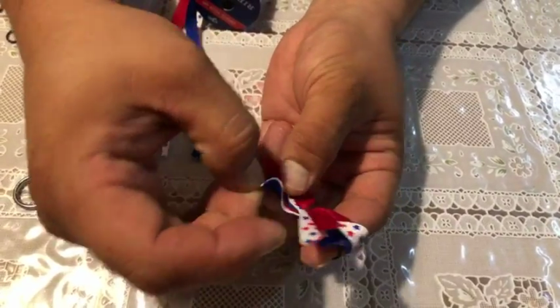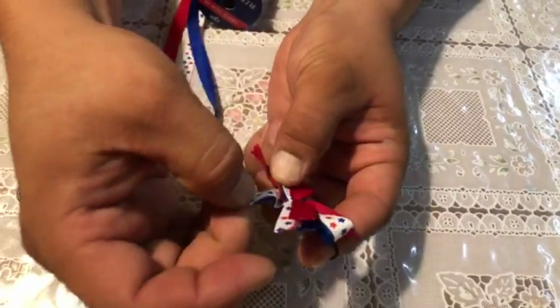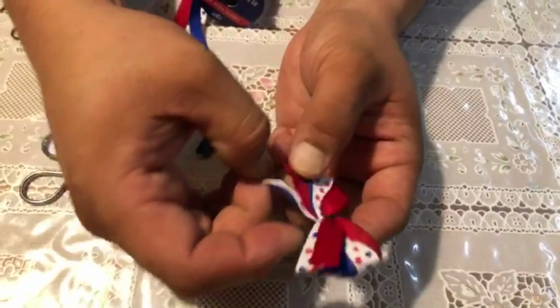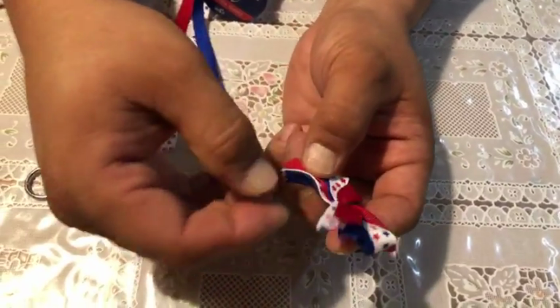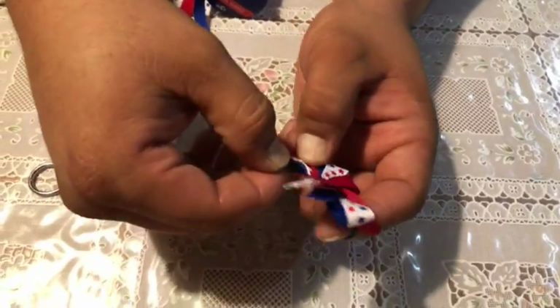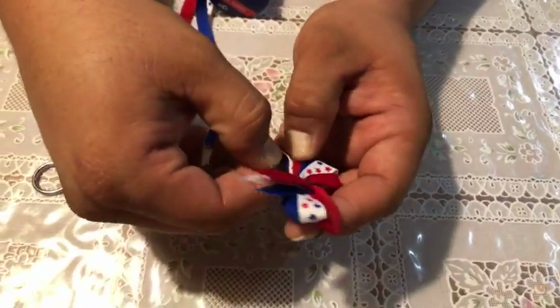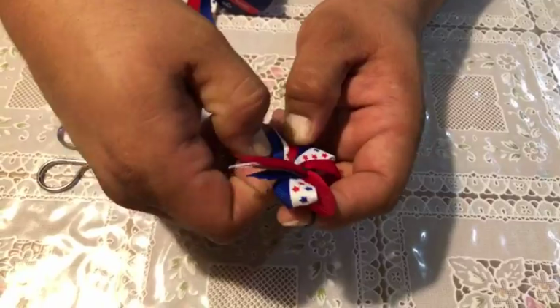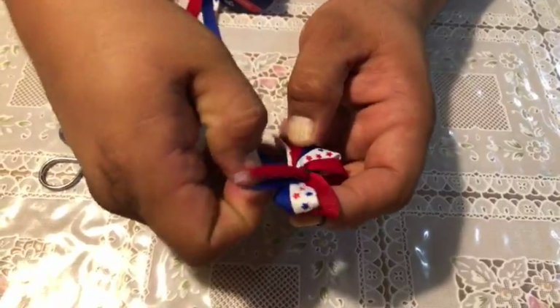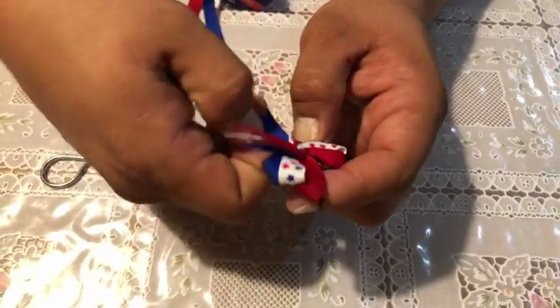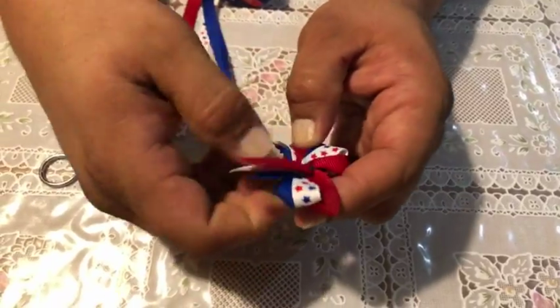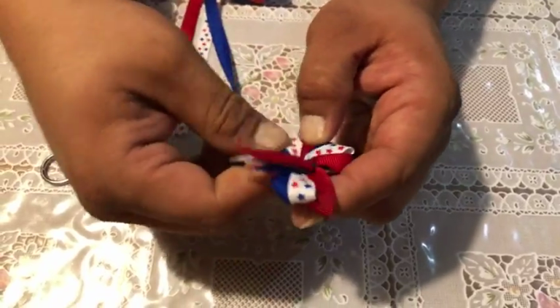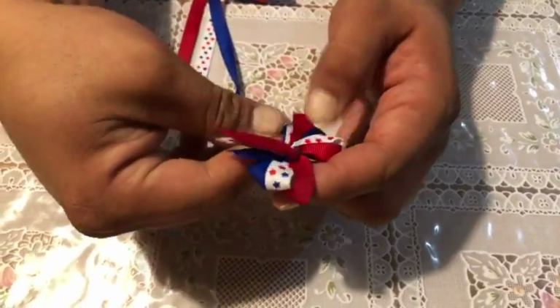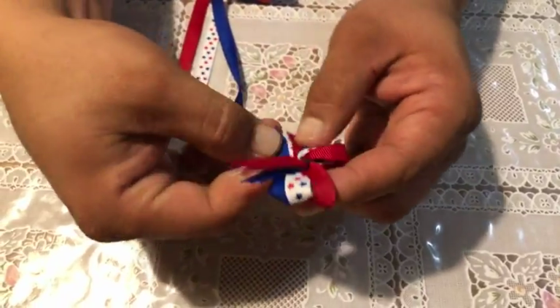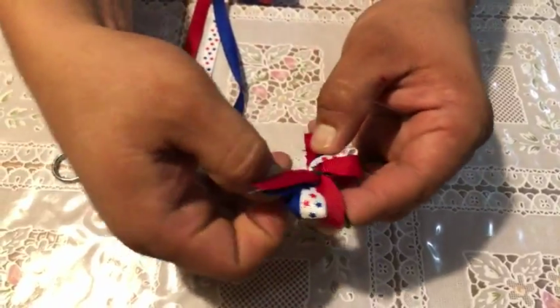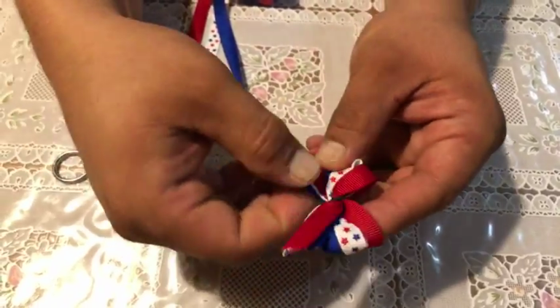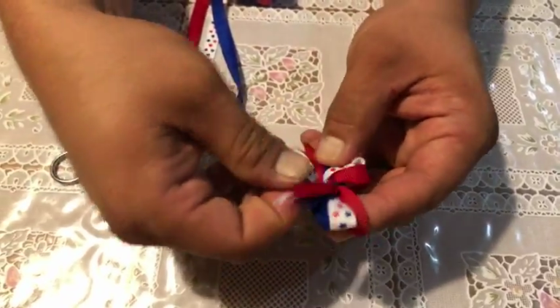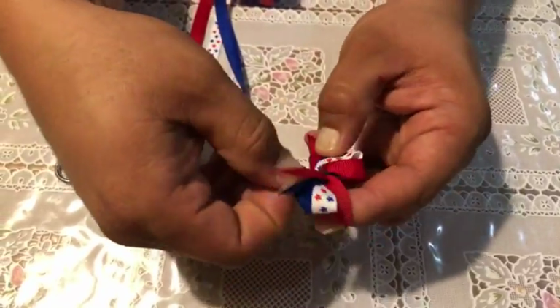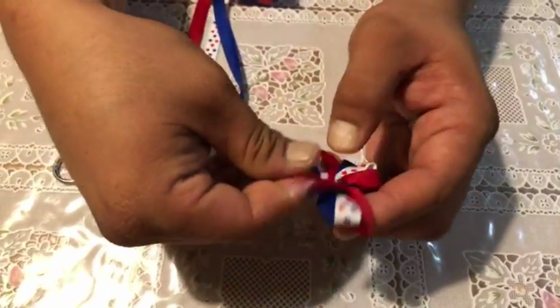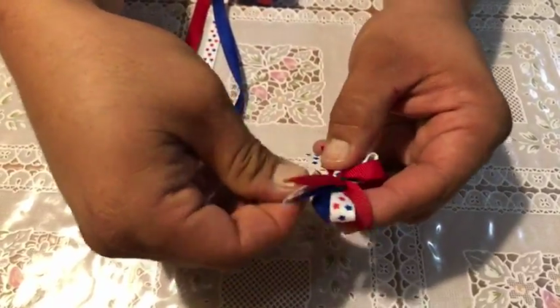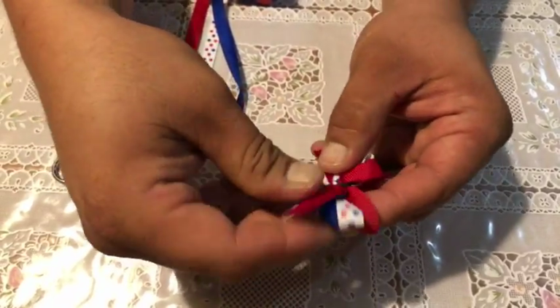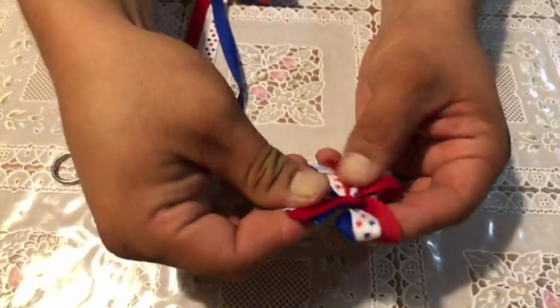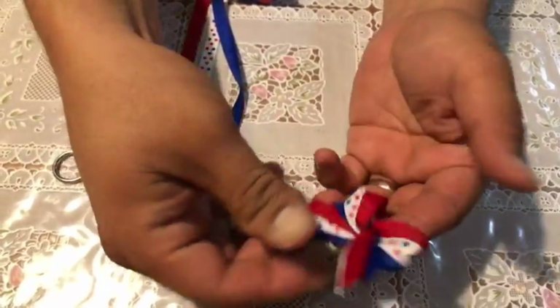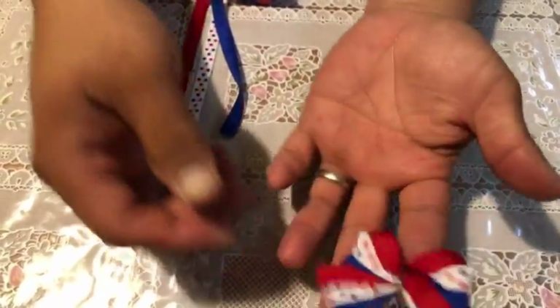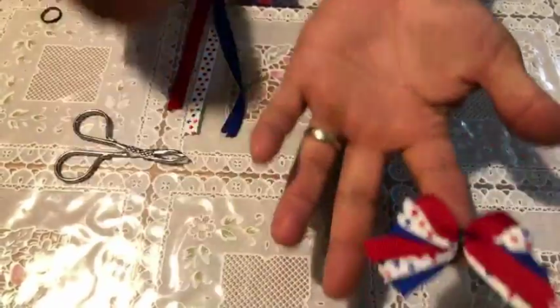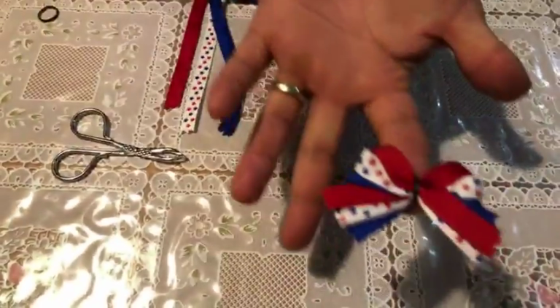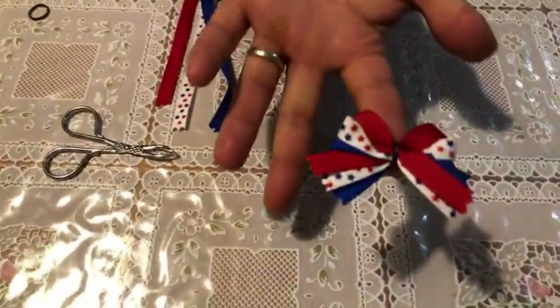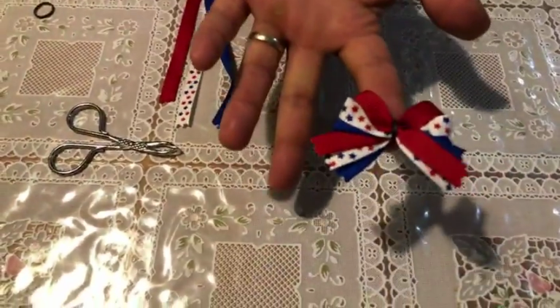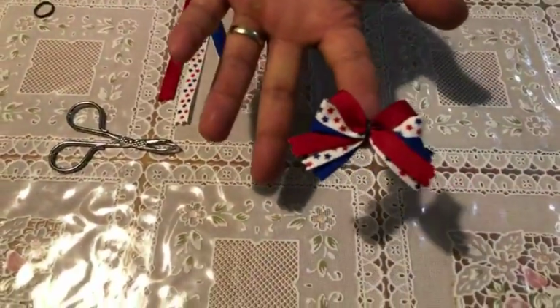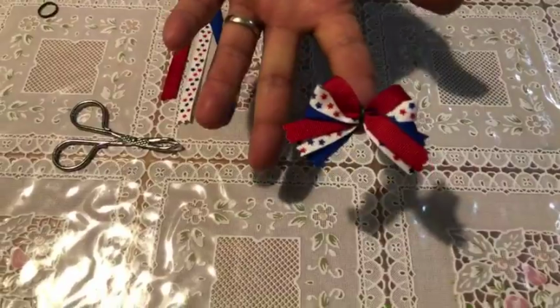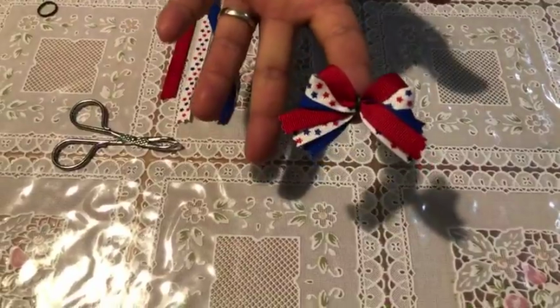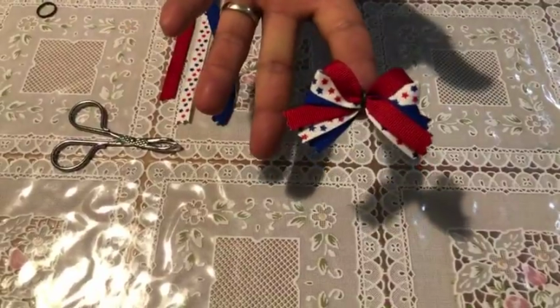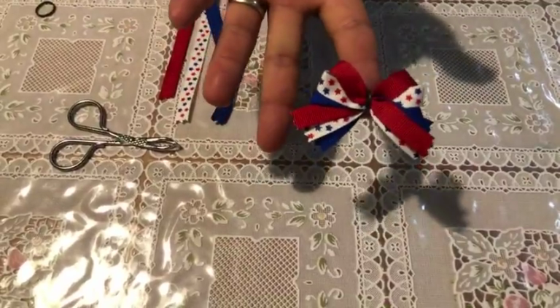So we've got the red, white, and blue on this side, and the red, white, and blue on this side. You can go ahead and separate these a little bit to make it look a little nicer. There we go — holiday bow!